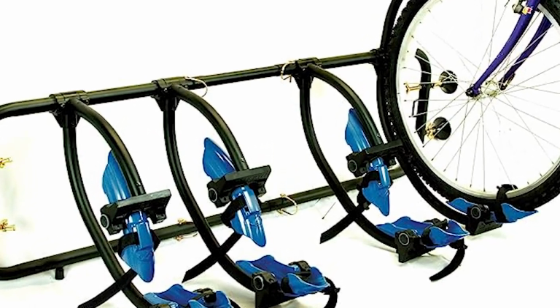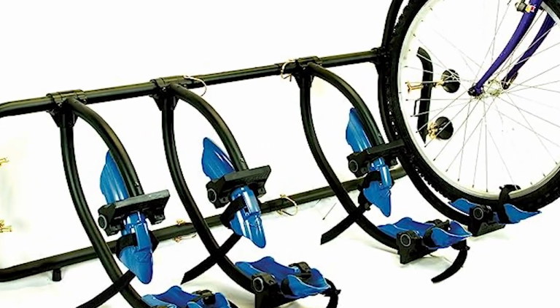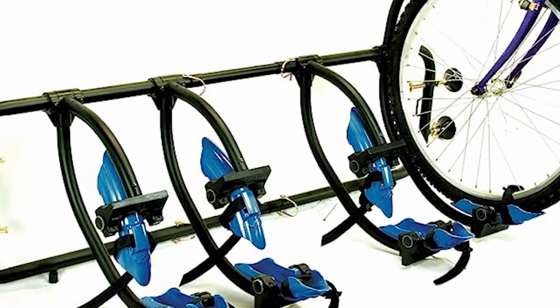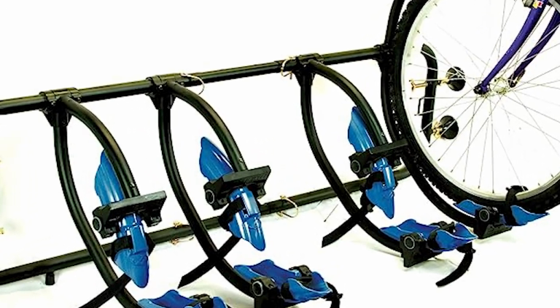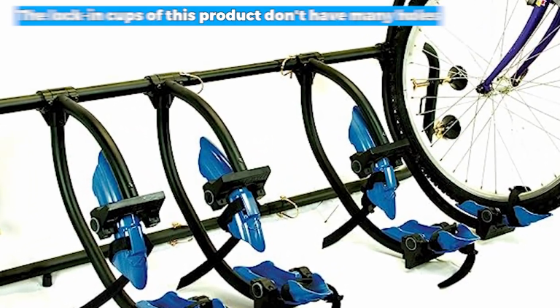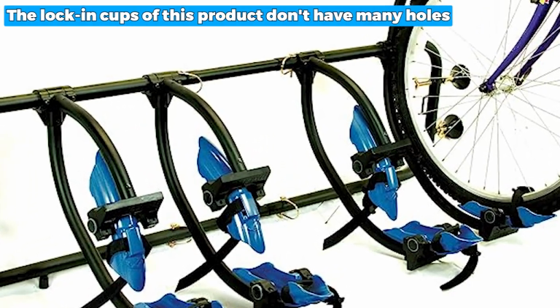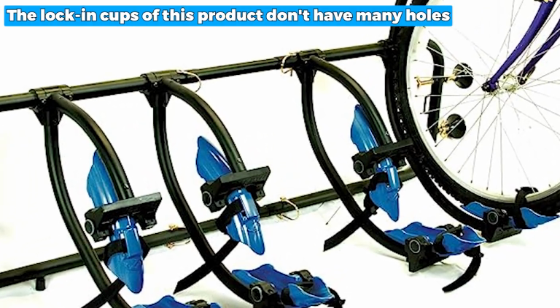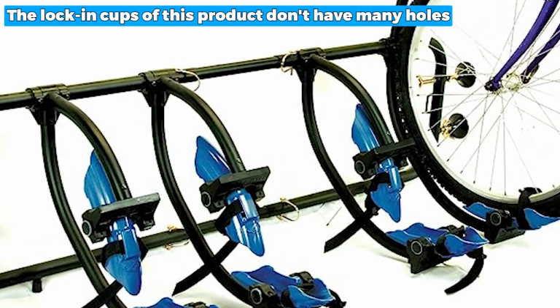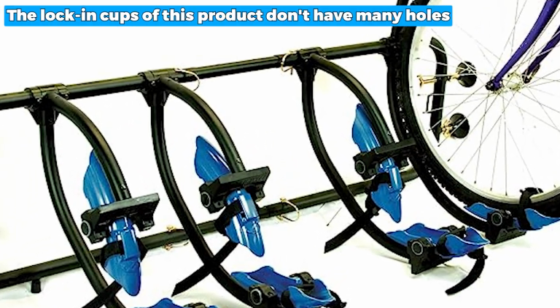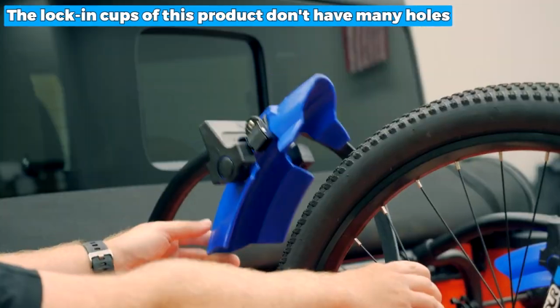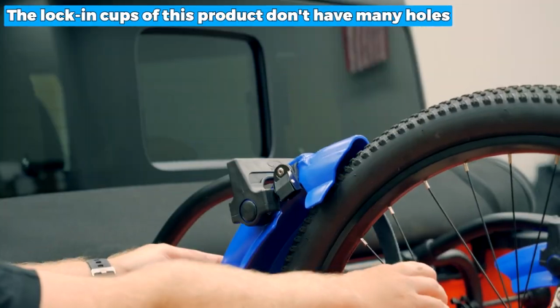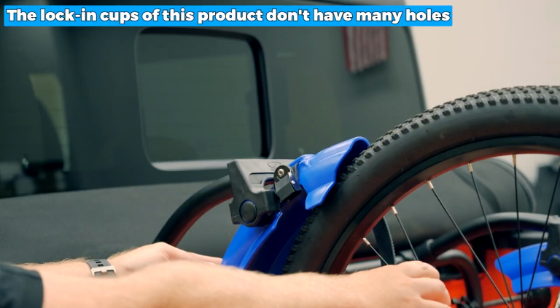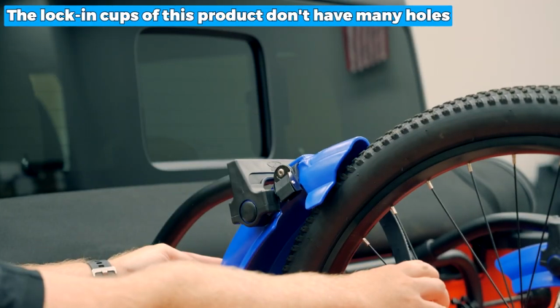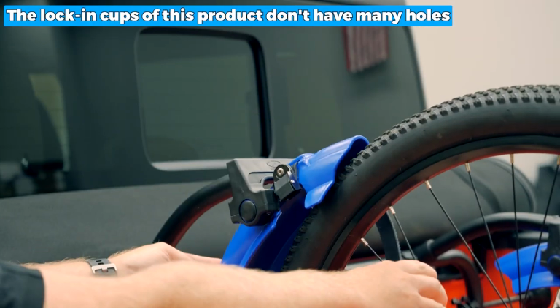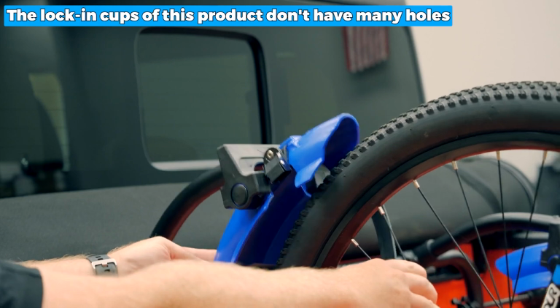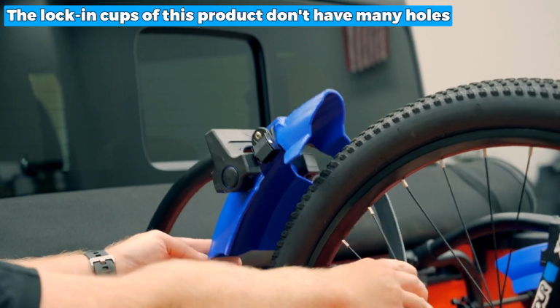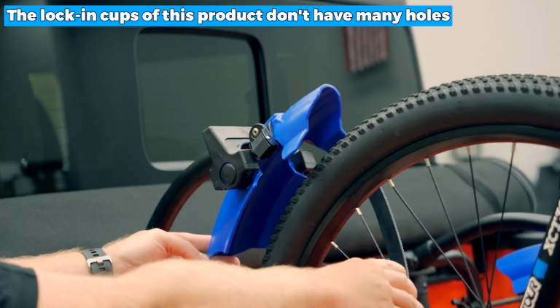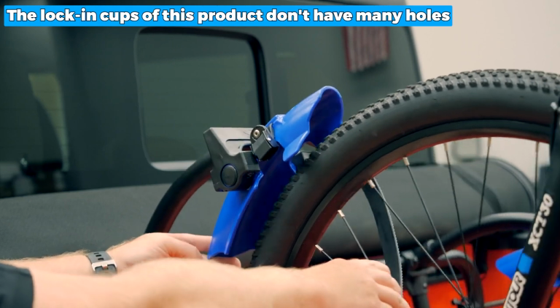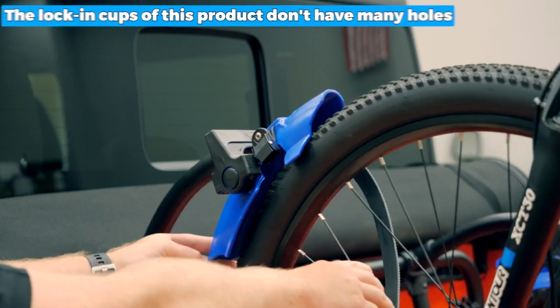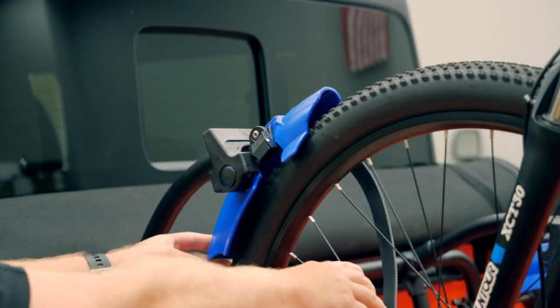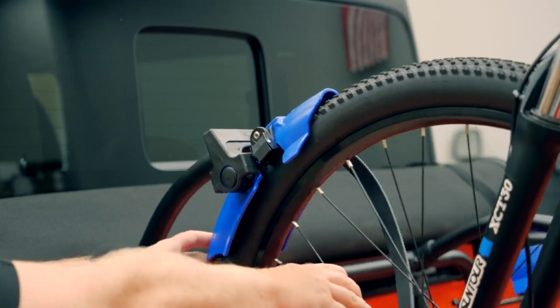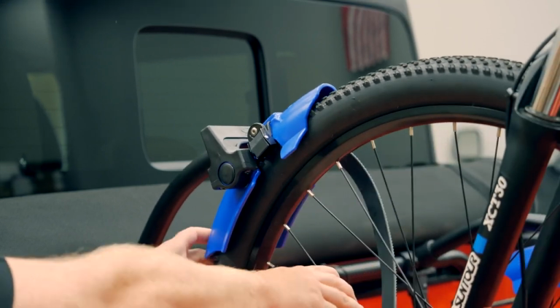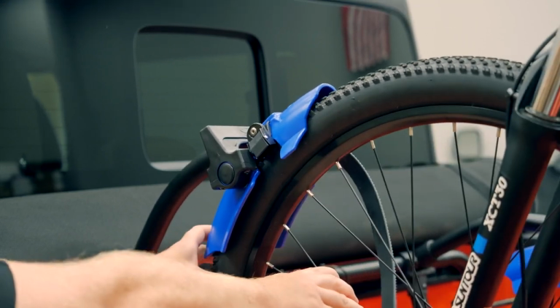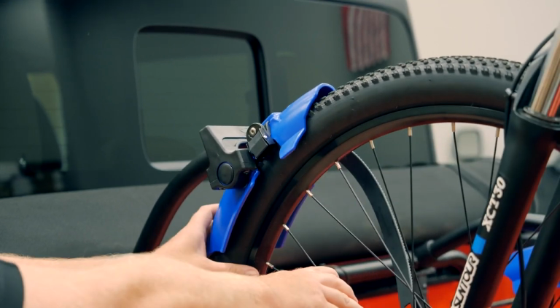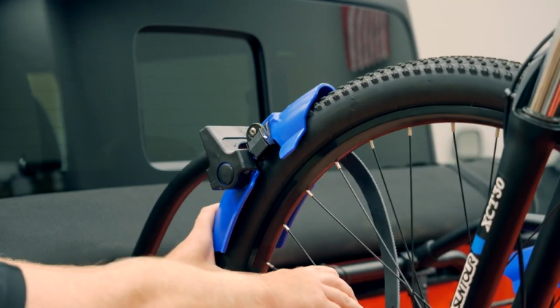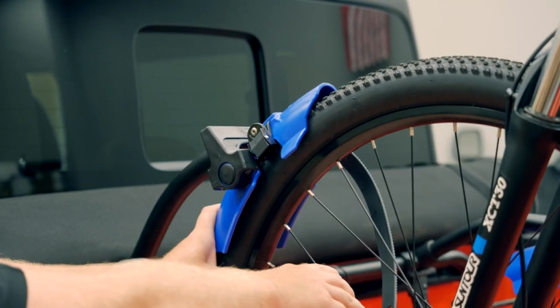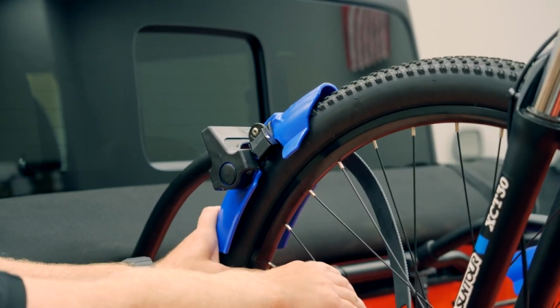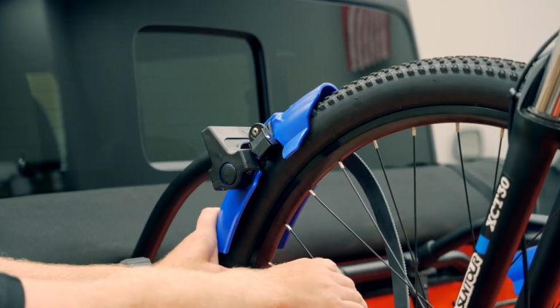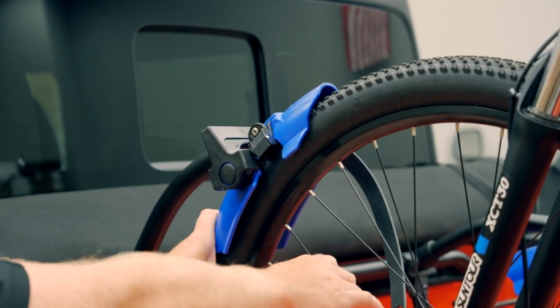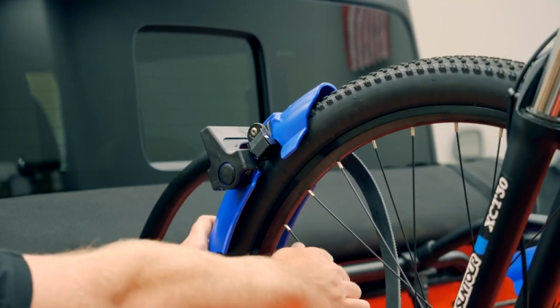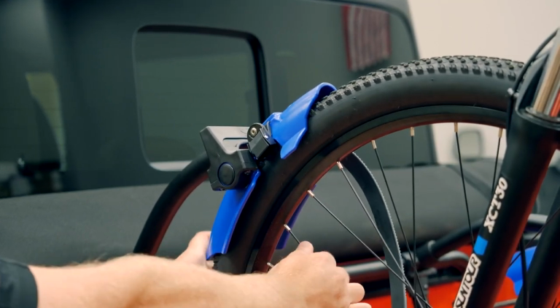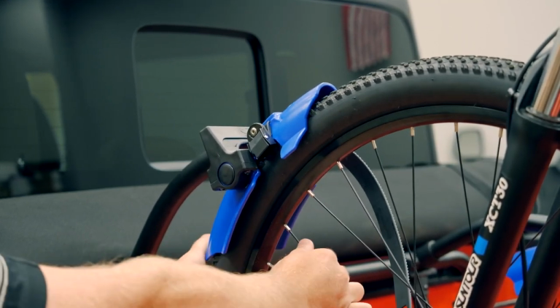Unfortunately, the lock-in cups of this product don't have many holes, so you can only lock certain sets of bikes.